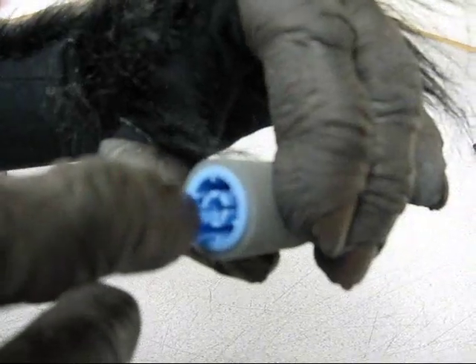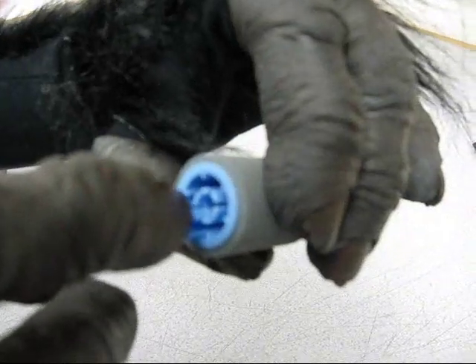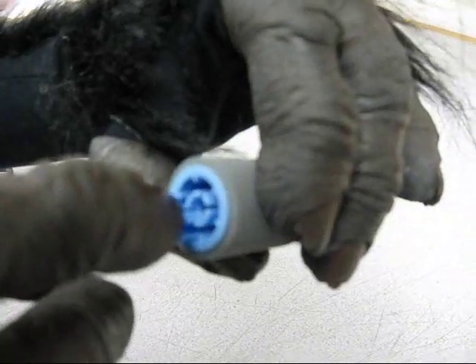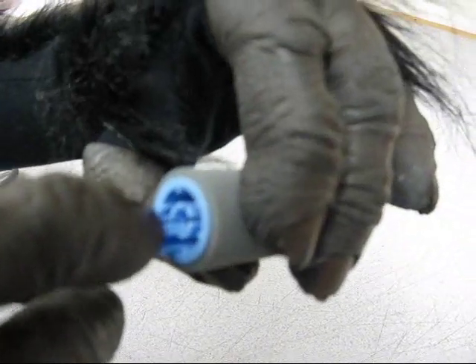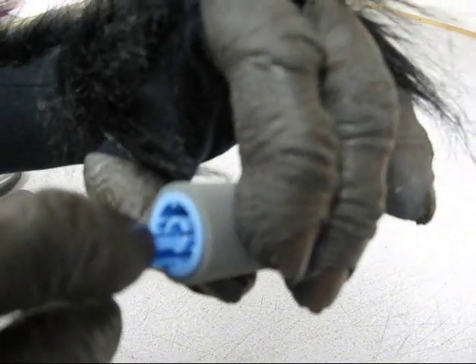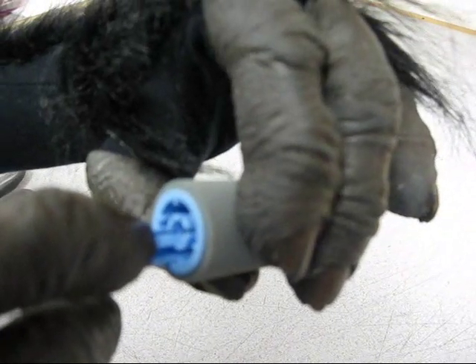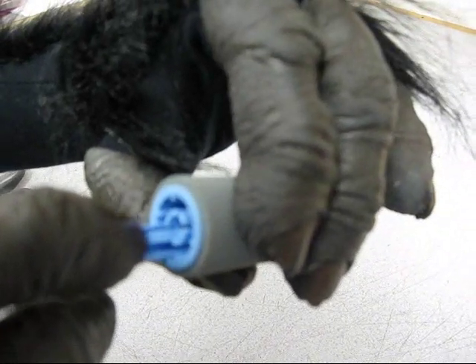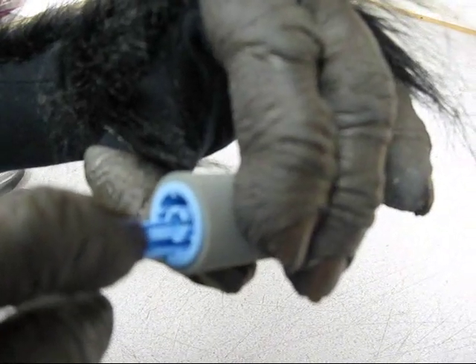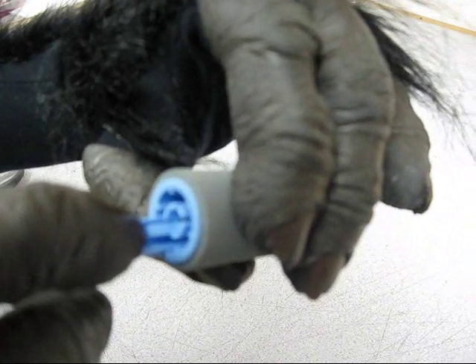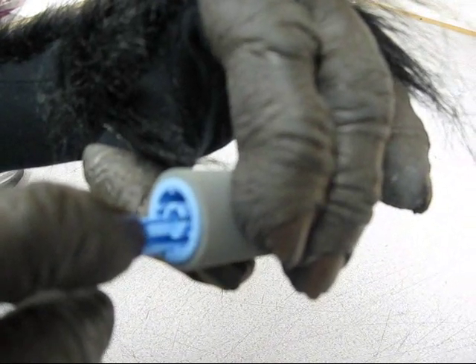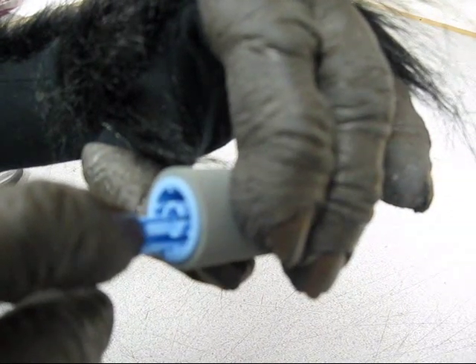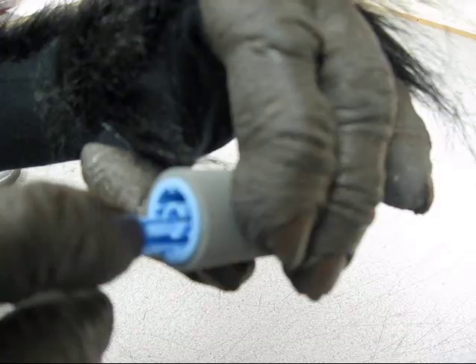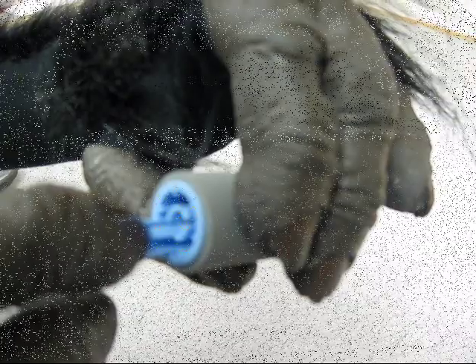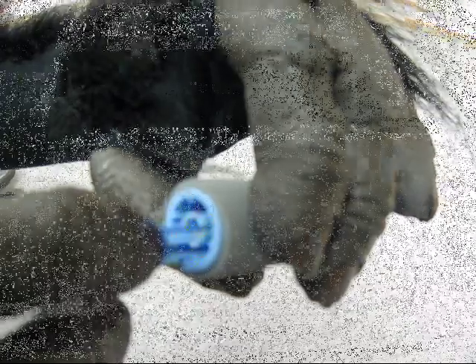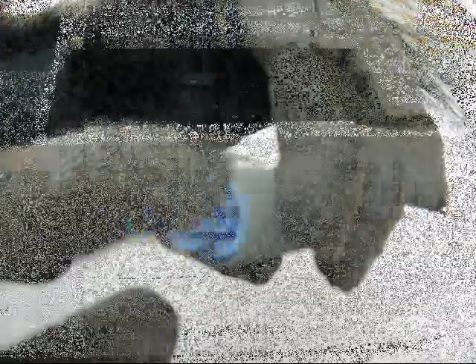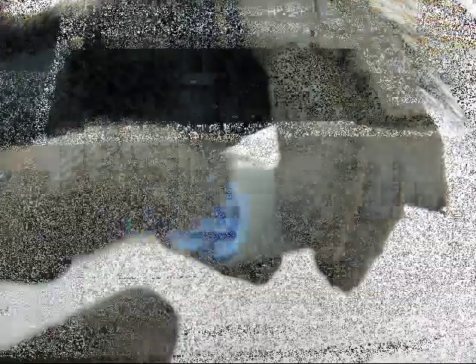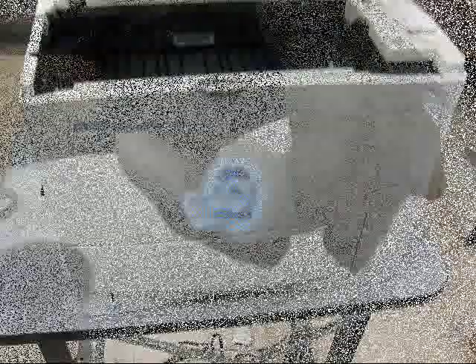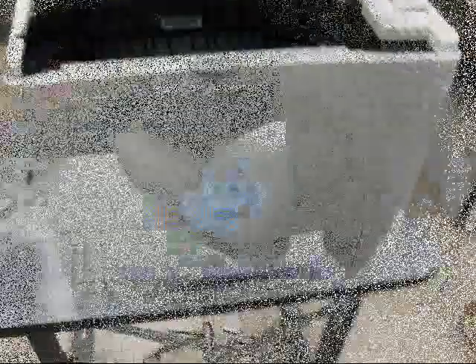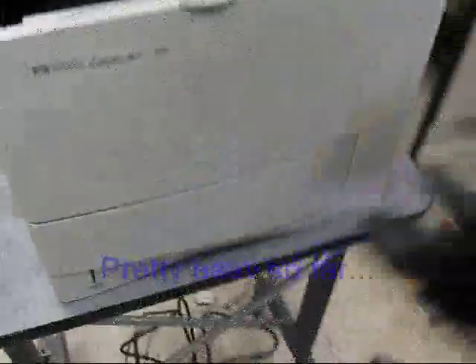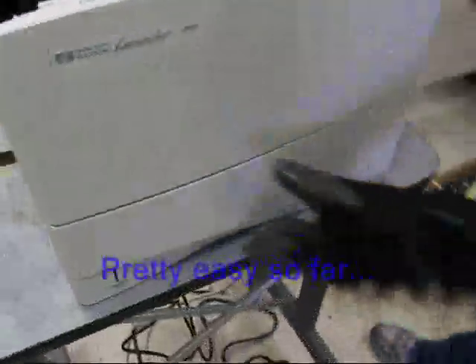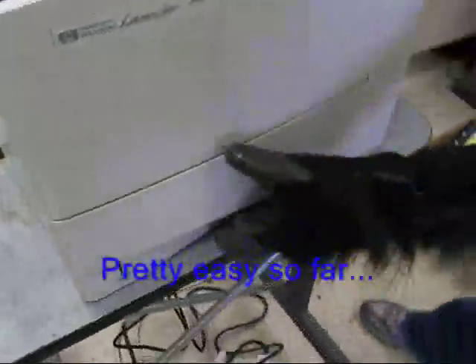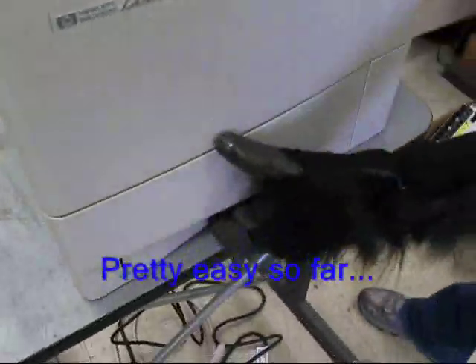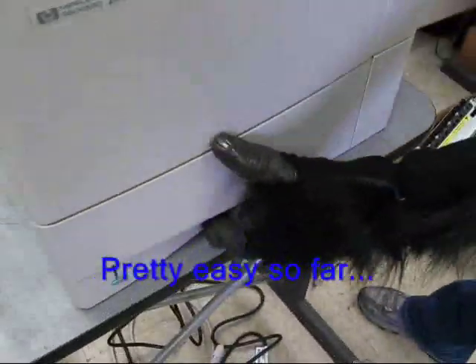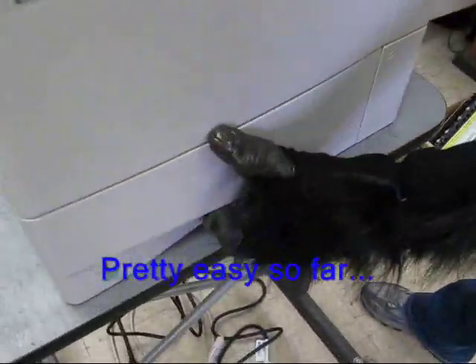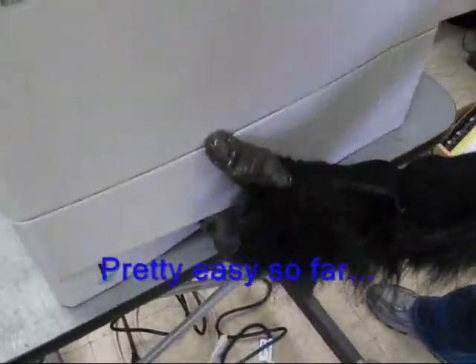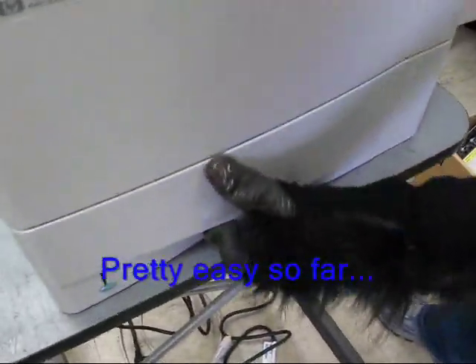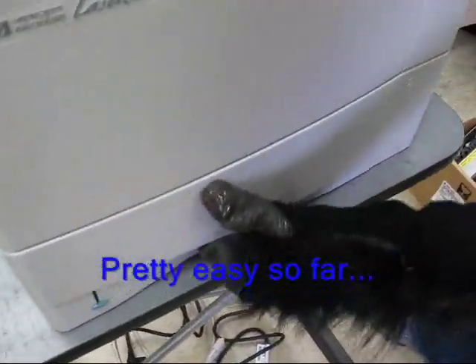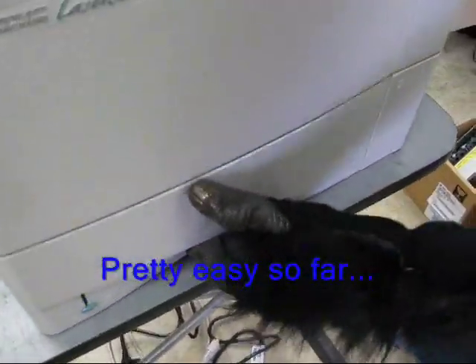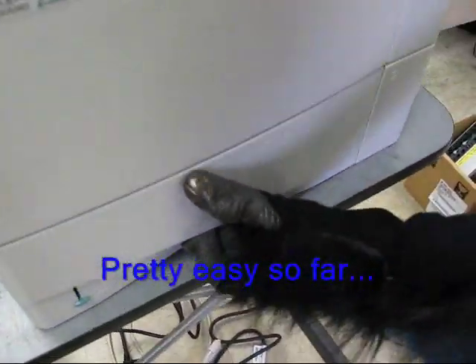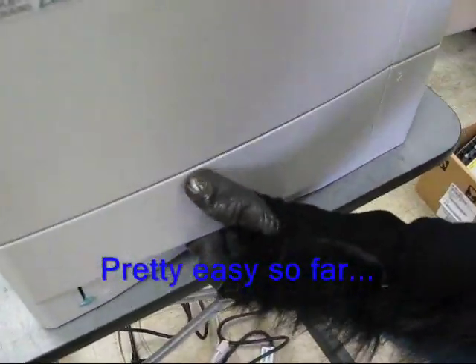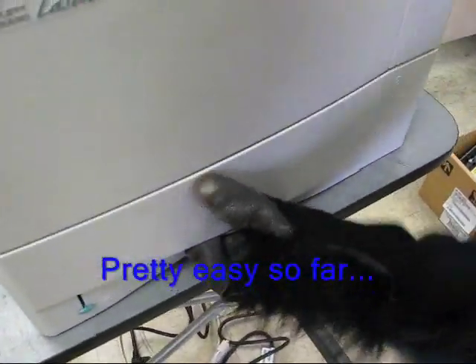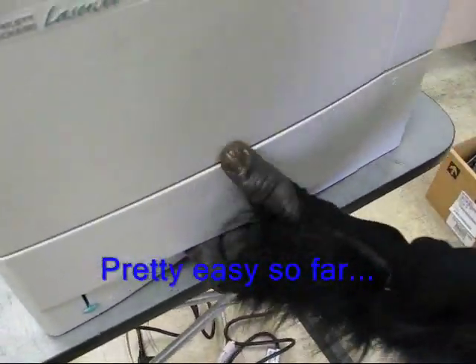Your rollers will be replaced next. There is a tab you can press on the roller and they come off the same way.